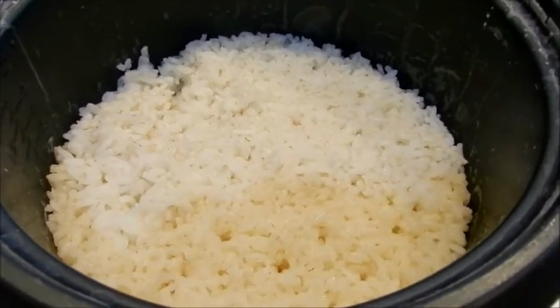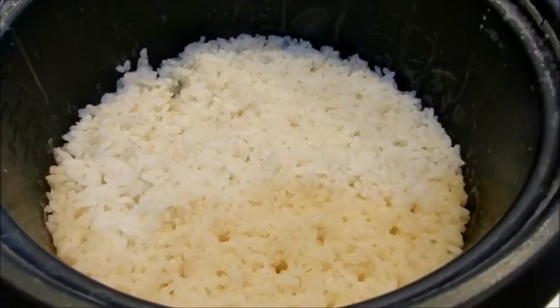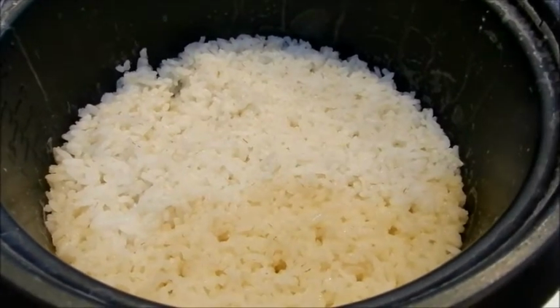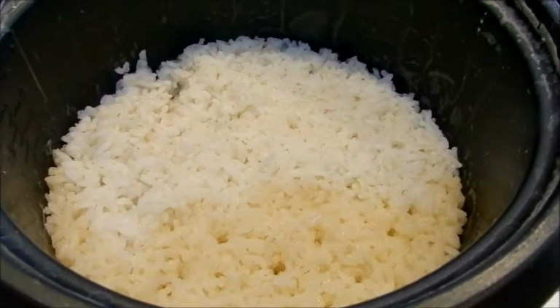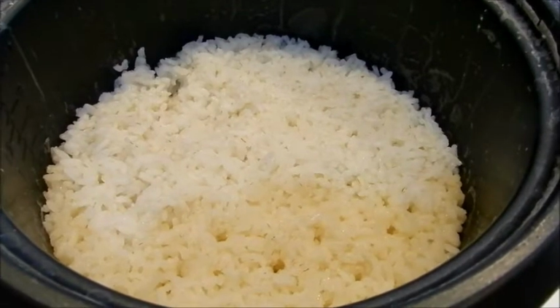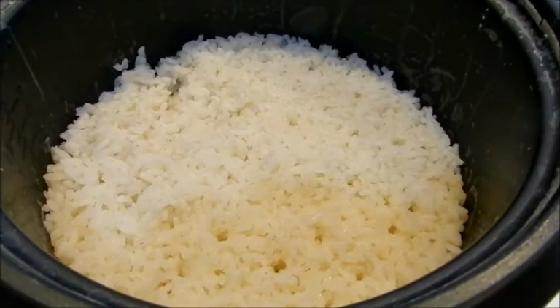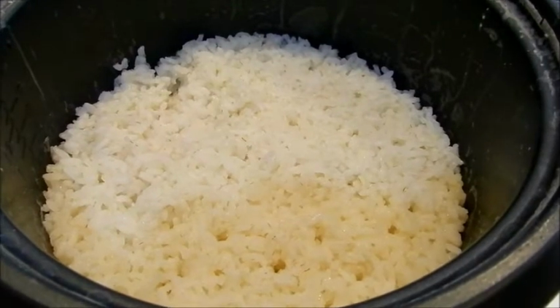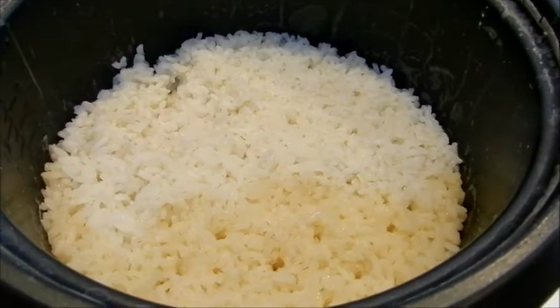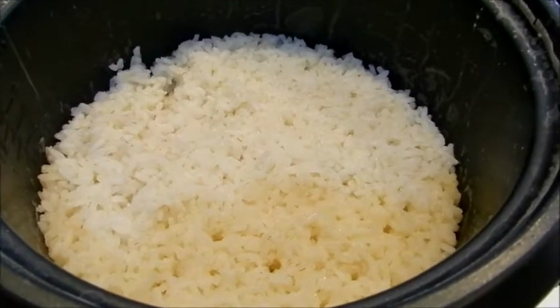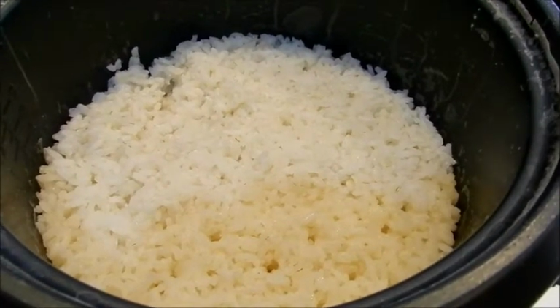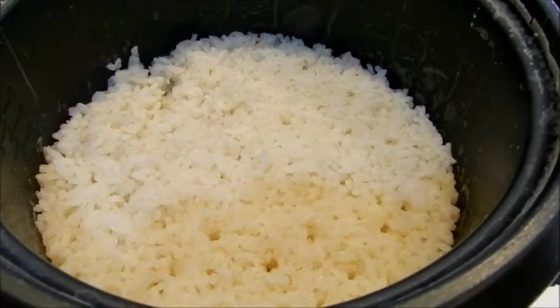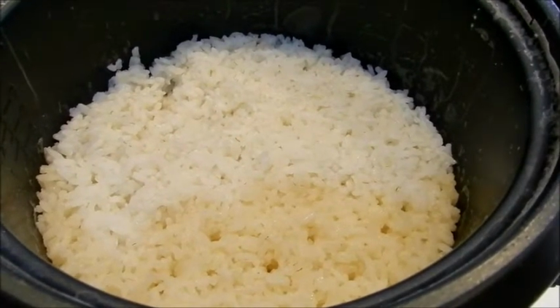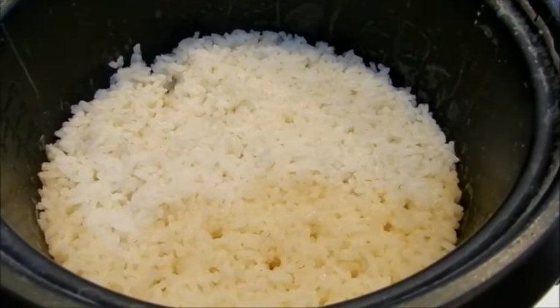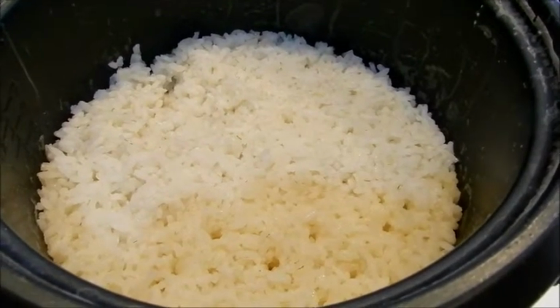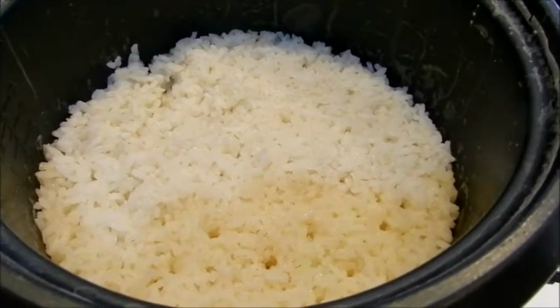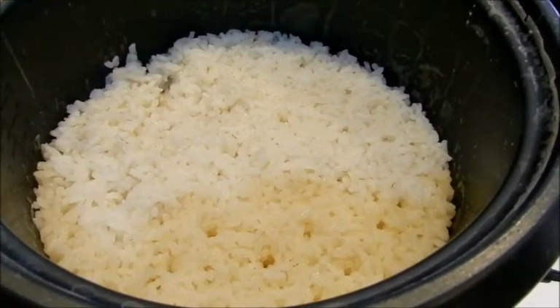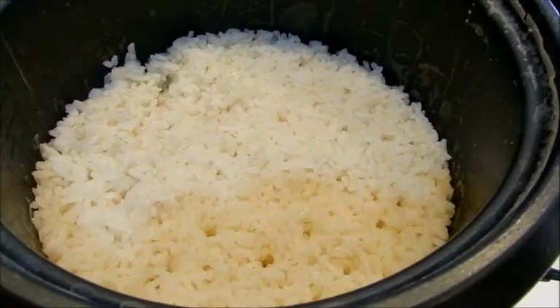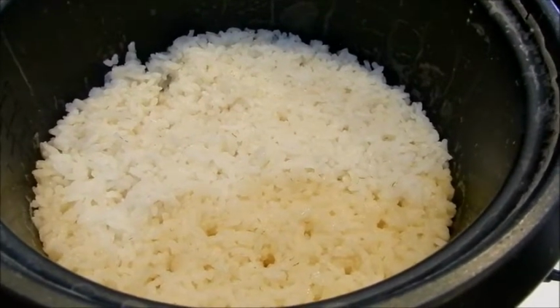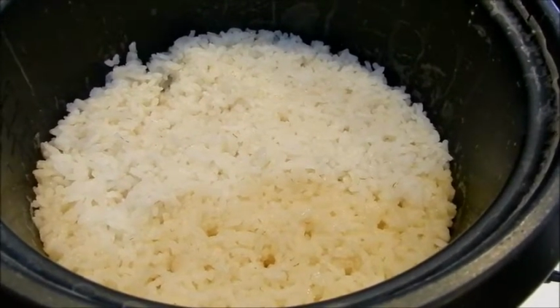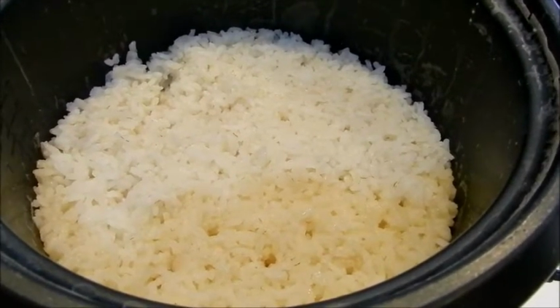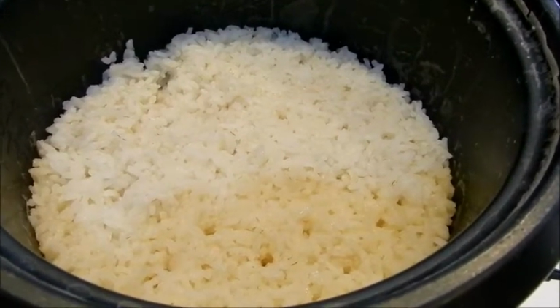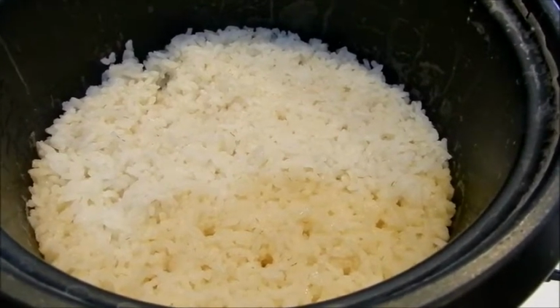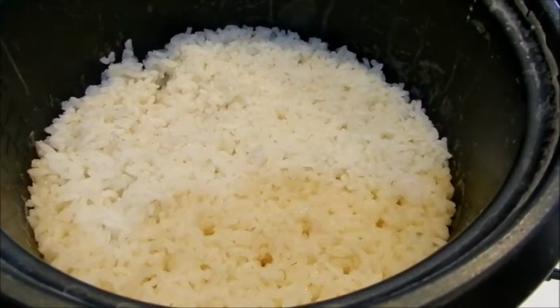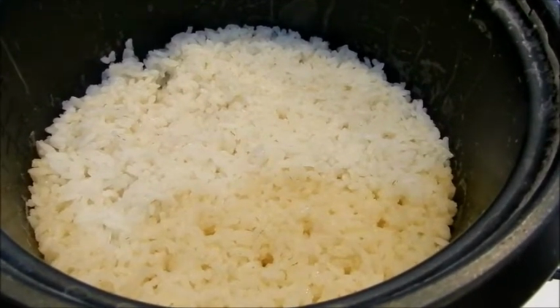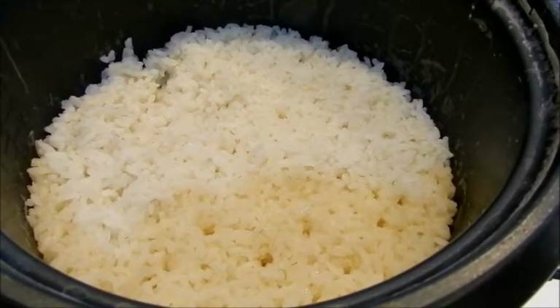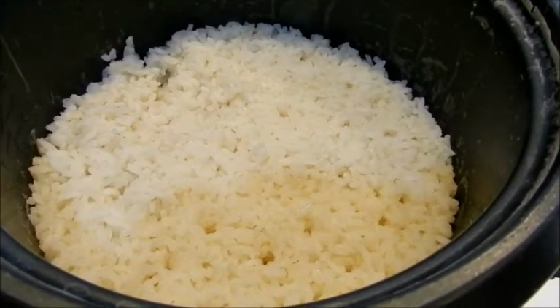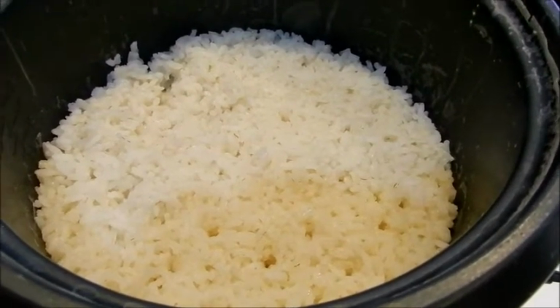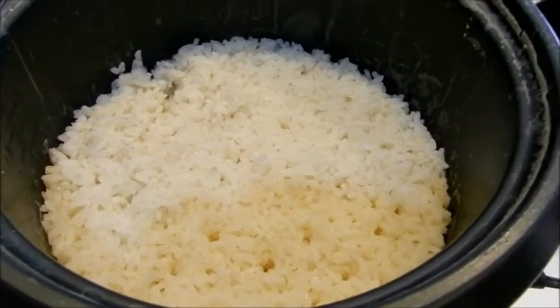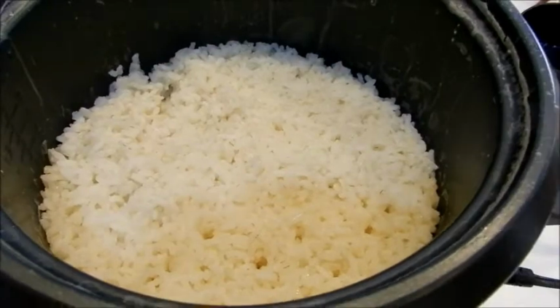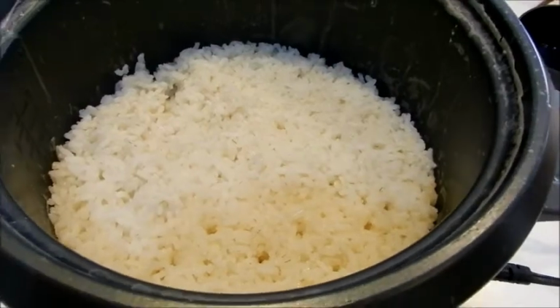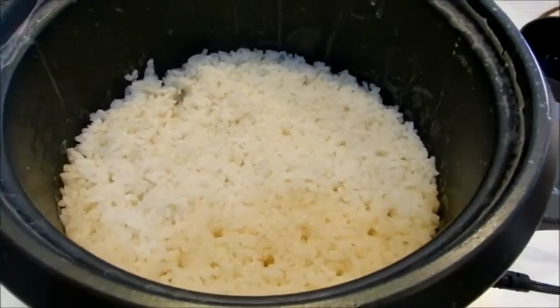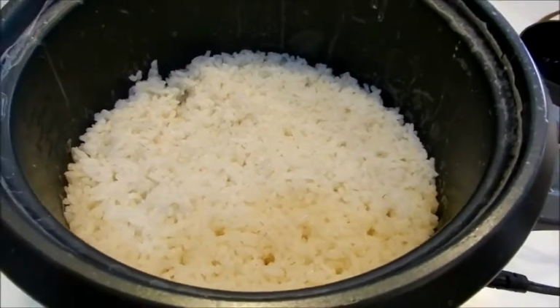Now that my rice is done cooking, I'm going to put it in the refrigerator, because when you make stir-fried rice you do need to have cold rice to start with.